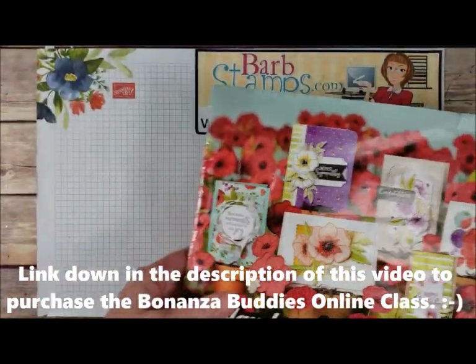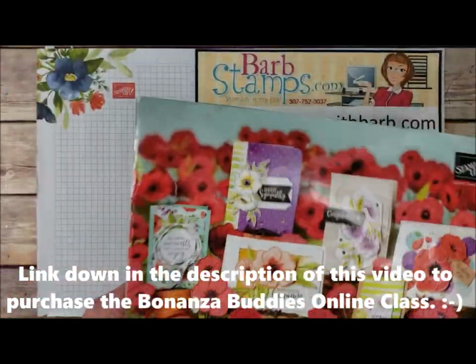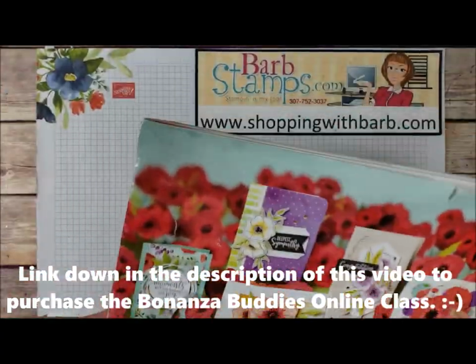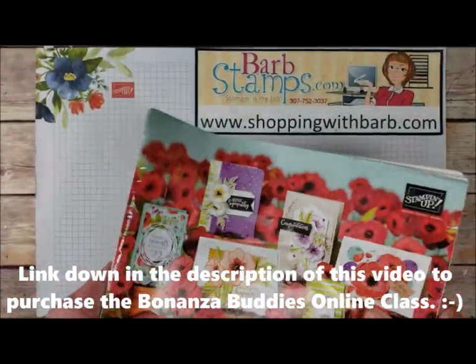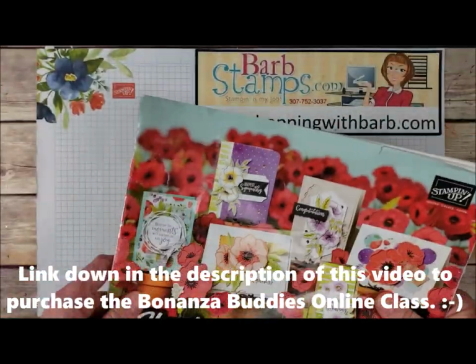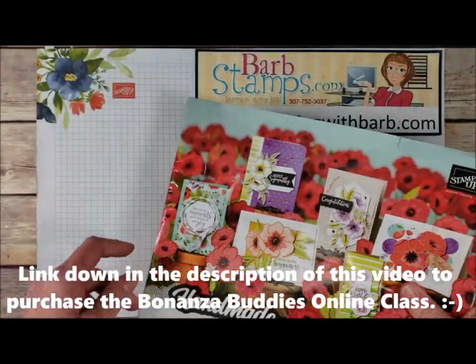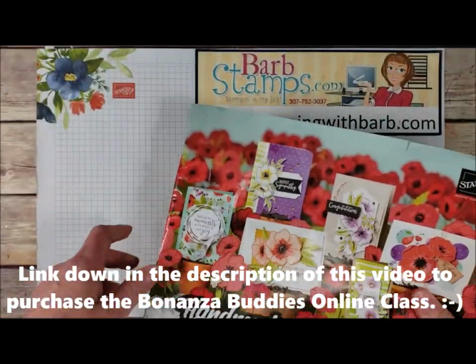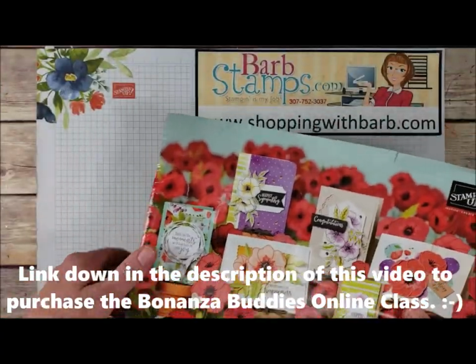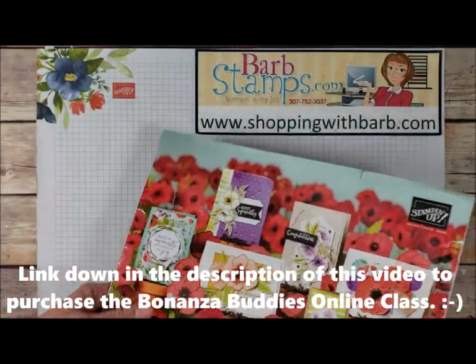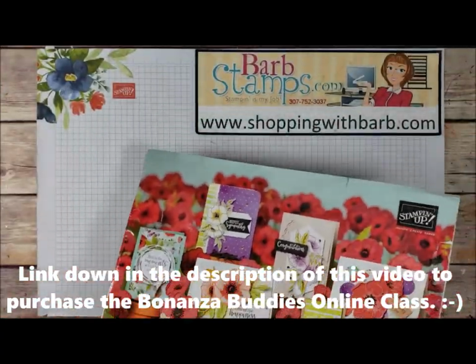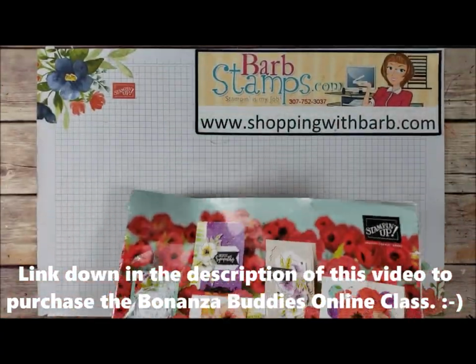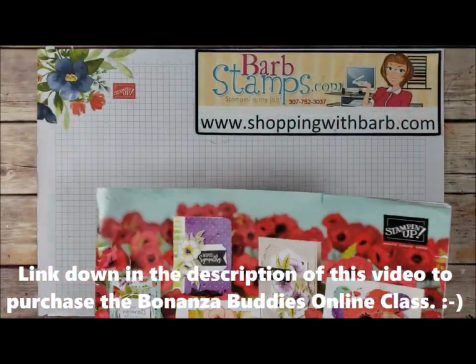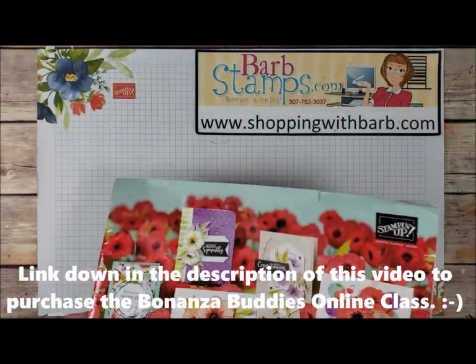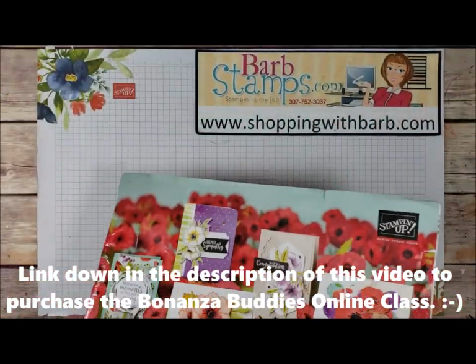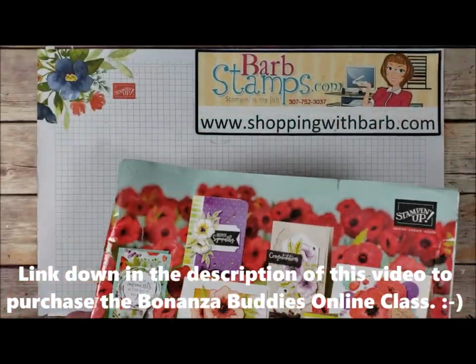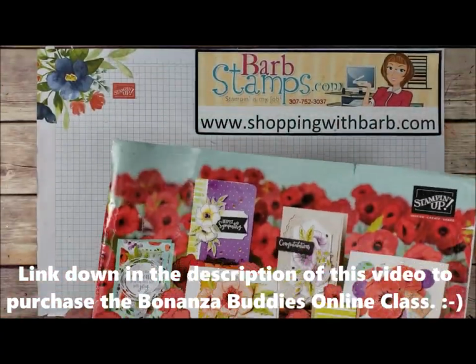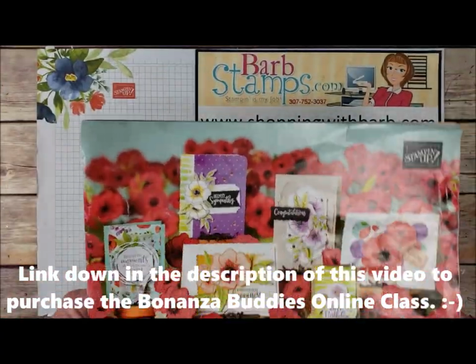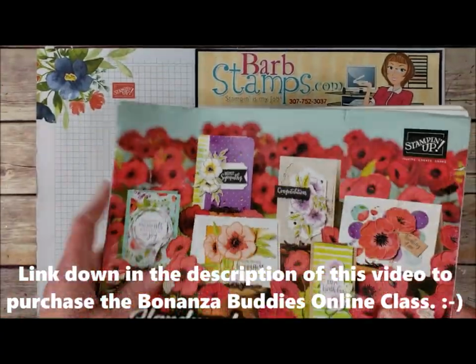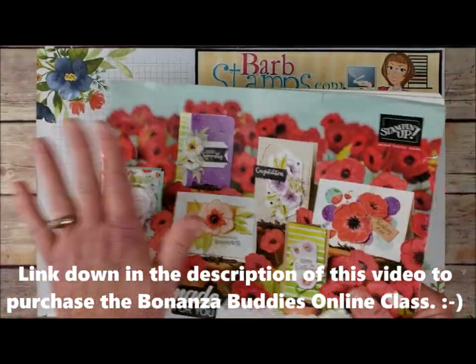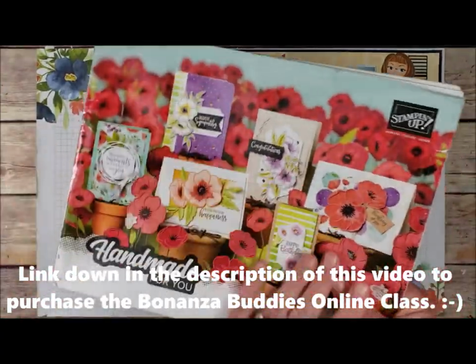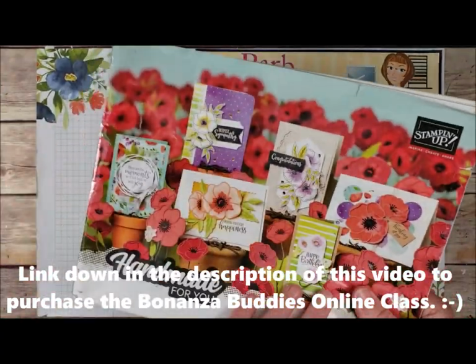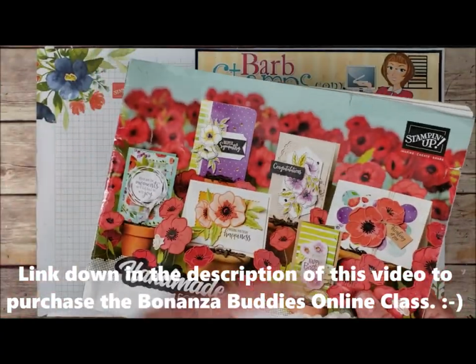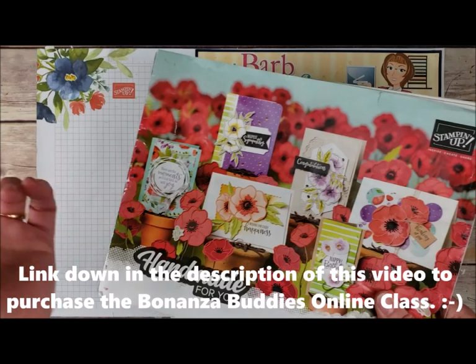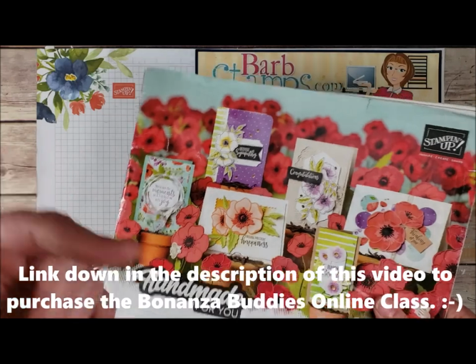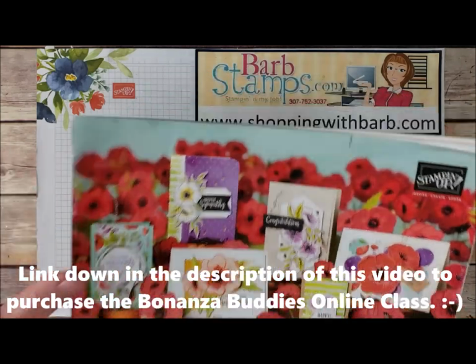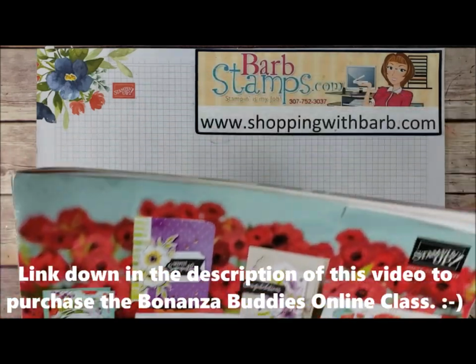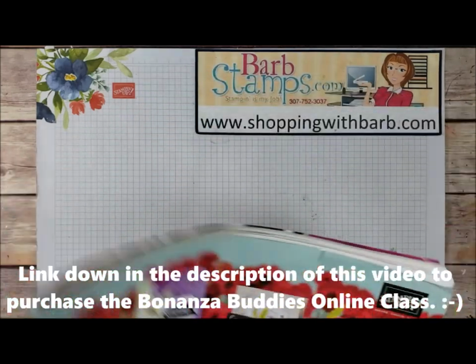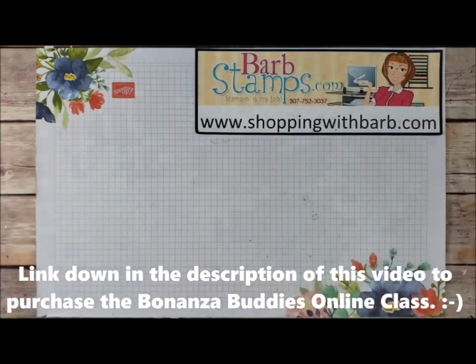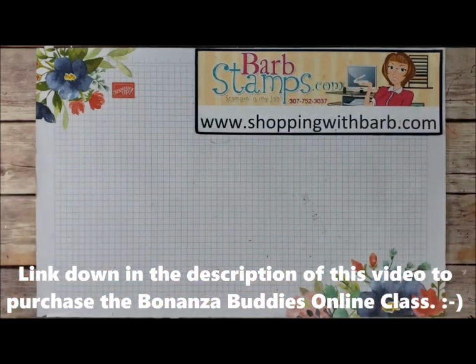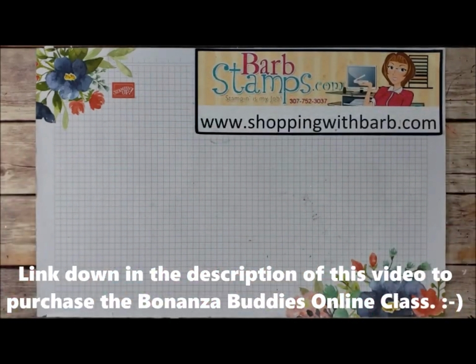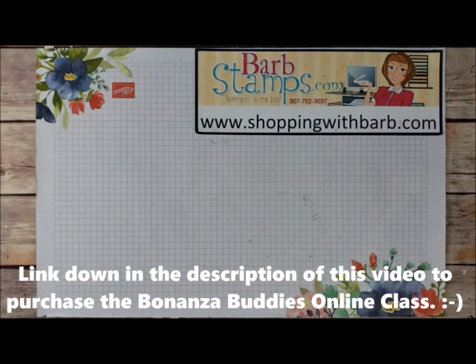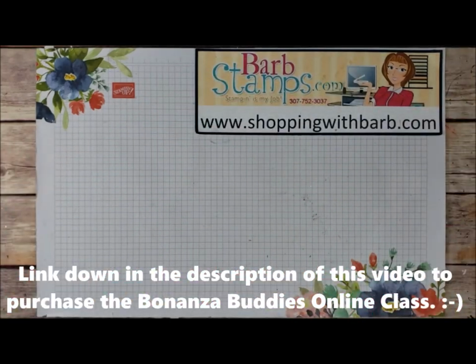I do have an online class for this bundle of products that I will talk about a little bit later in the video.